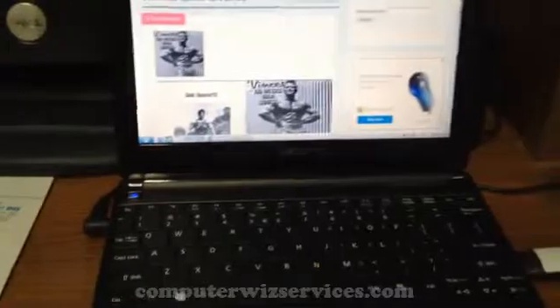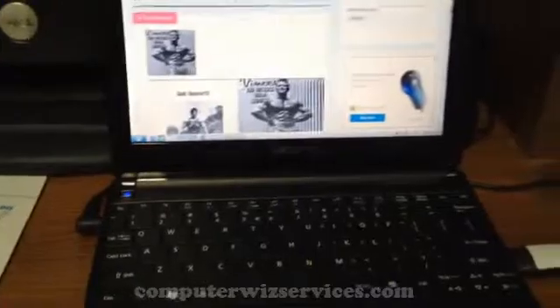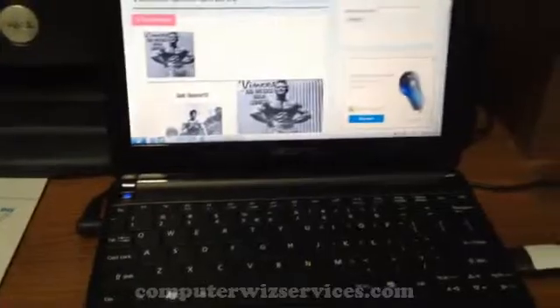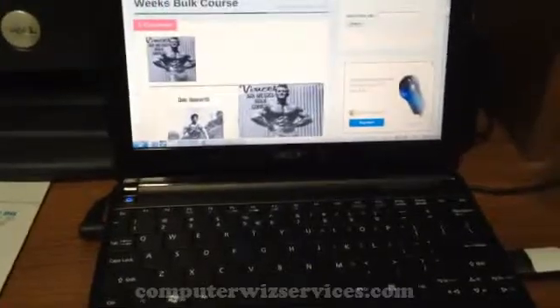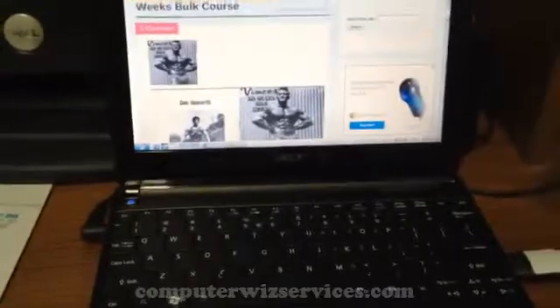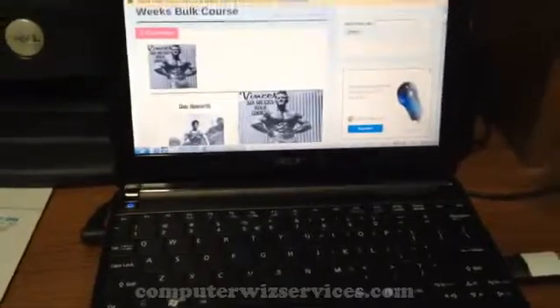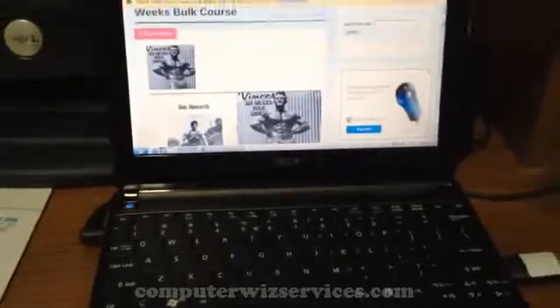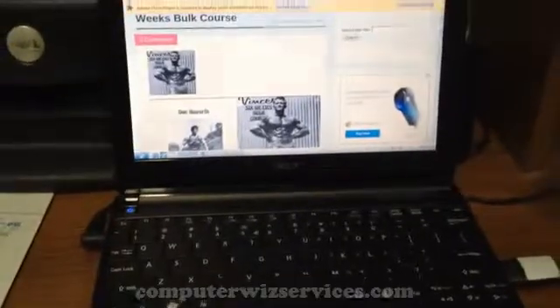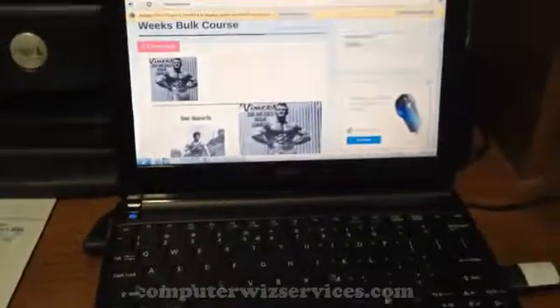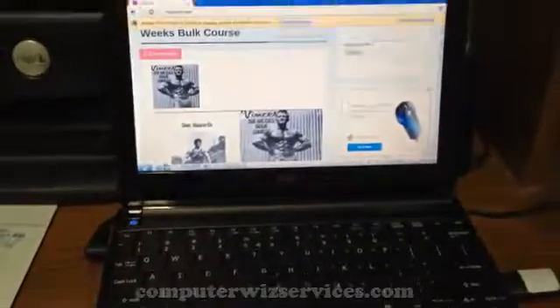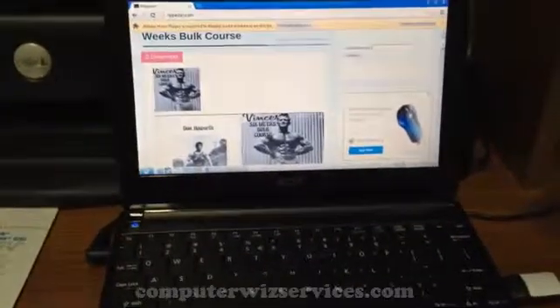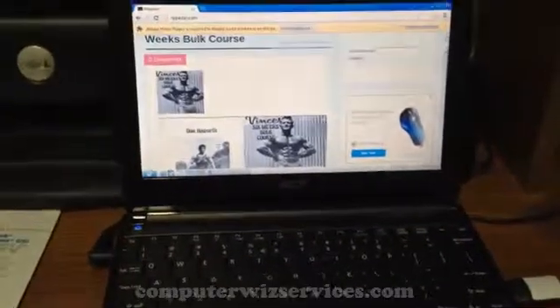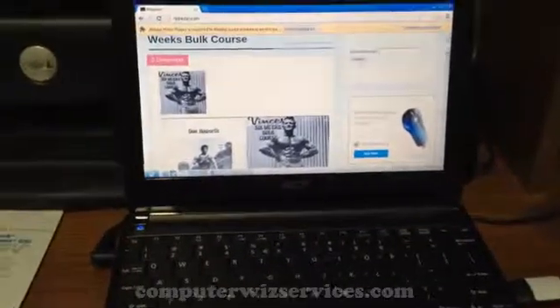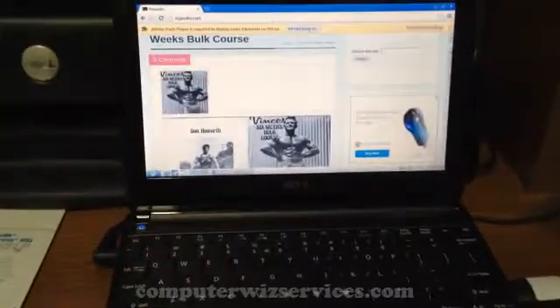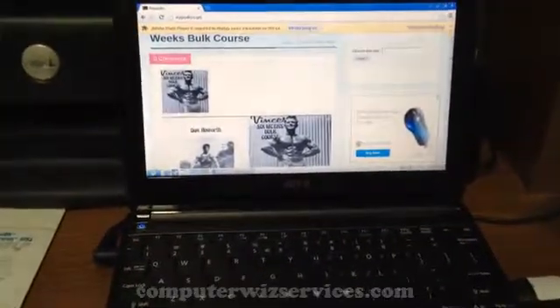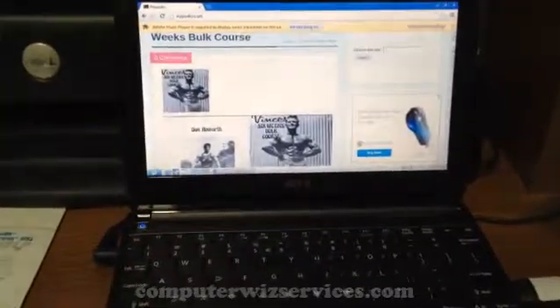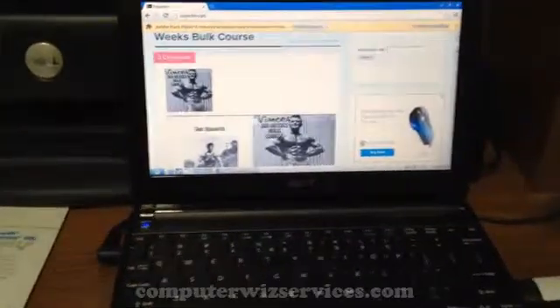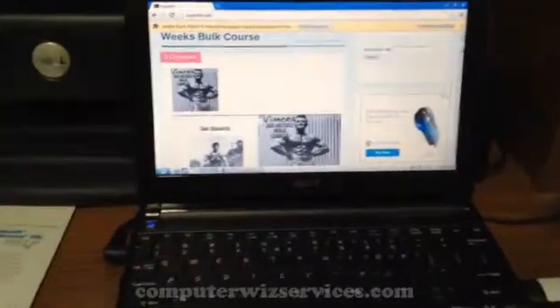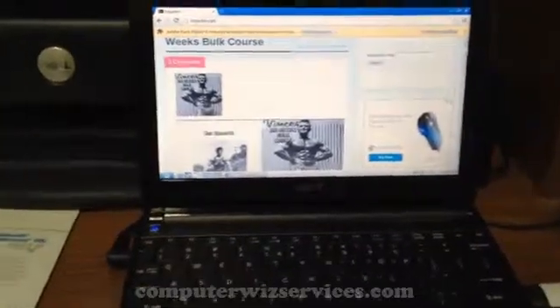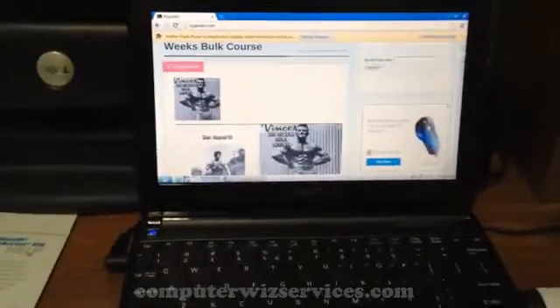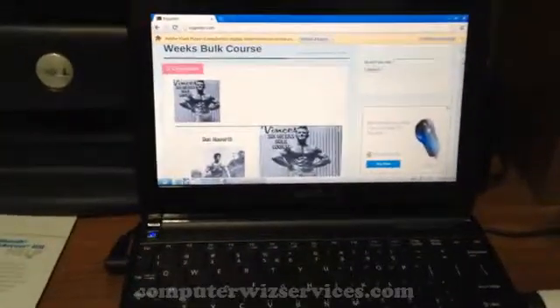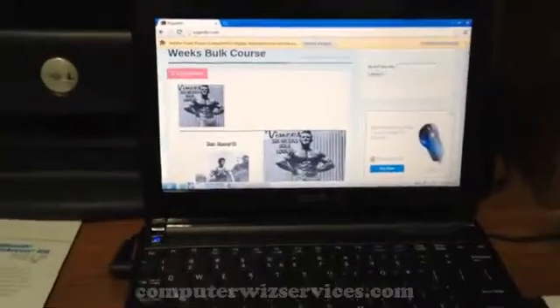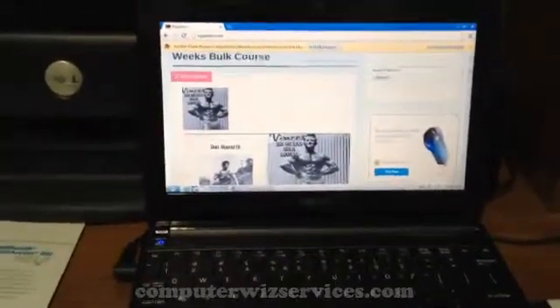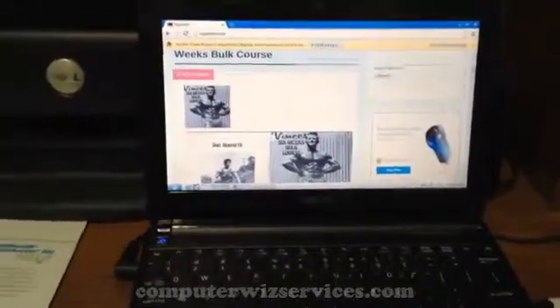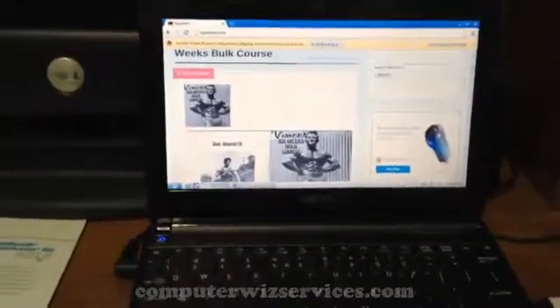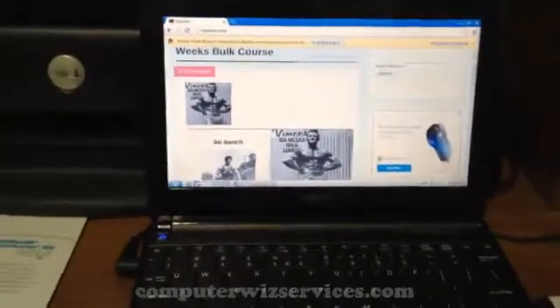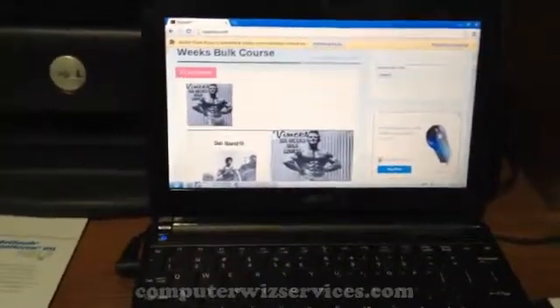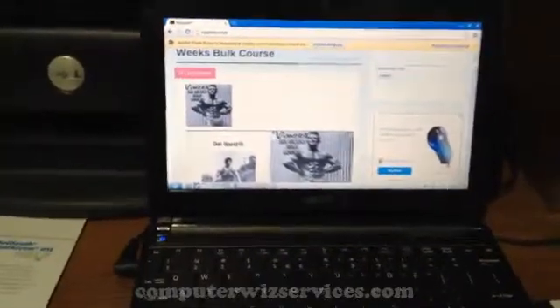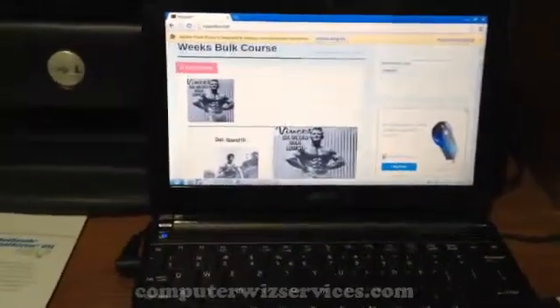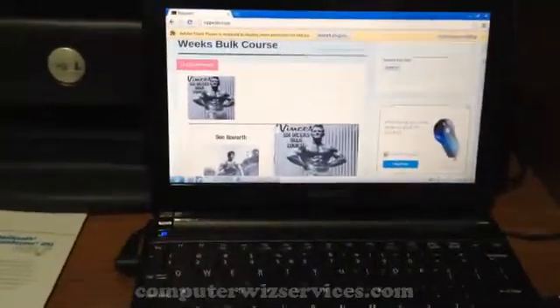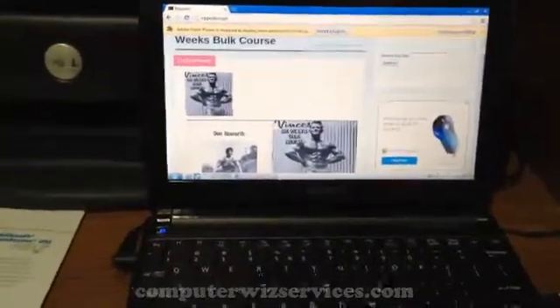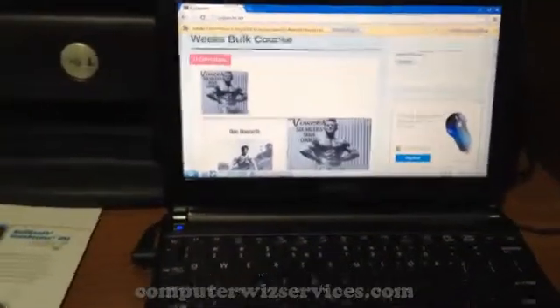There you go, another video from ComputerWizServices, and more coming soon. So long. Thank you.